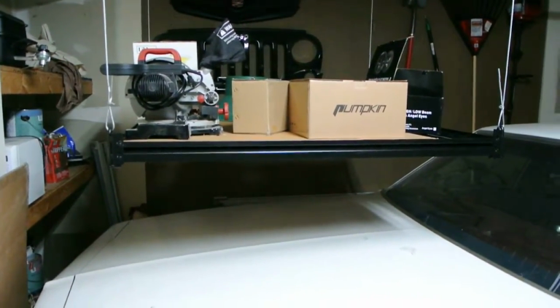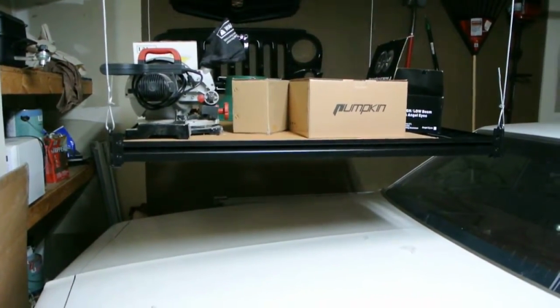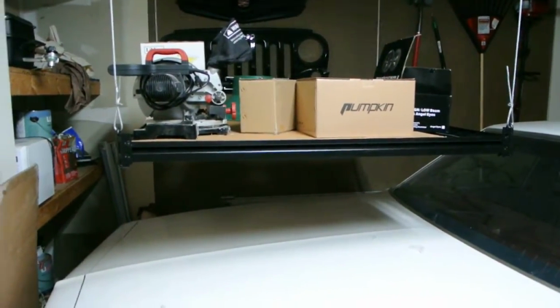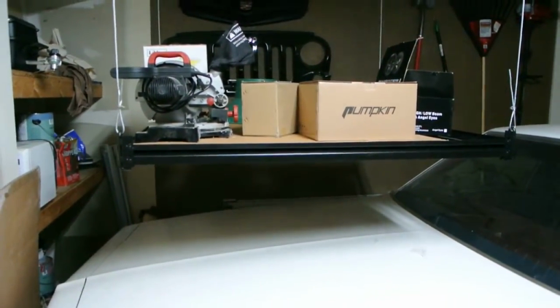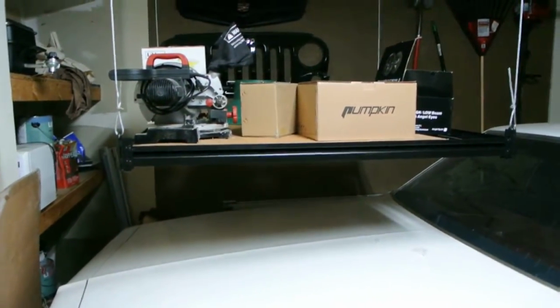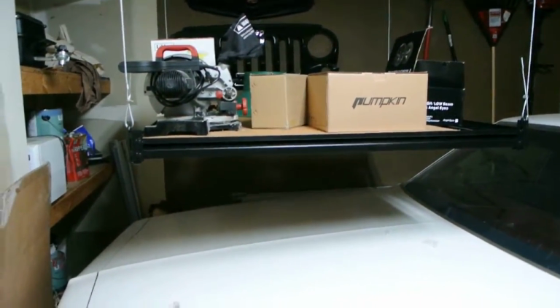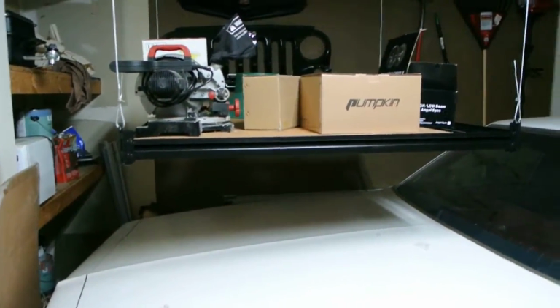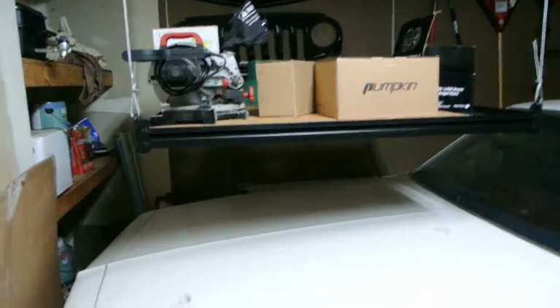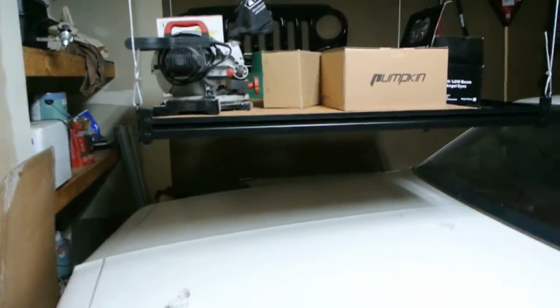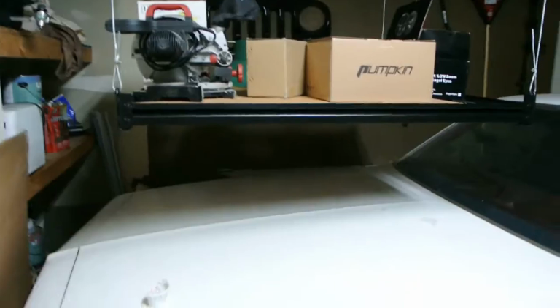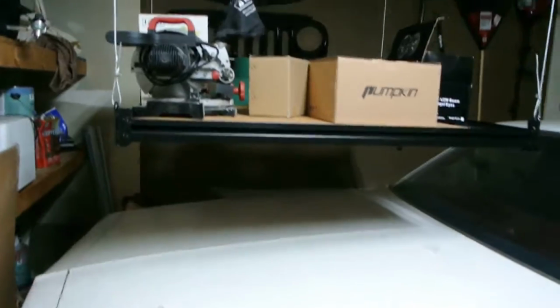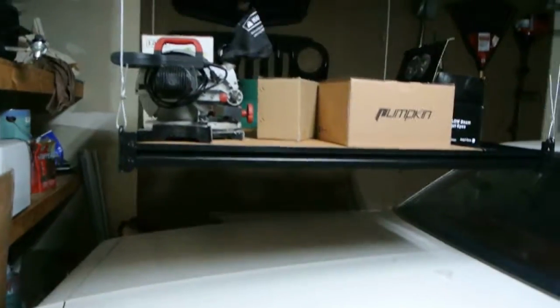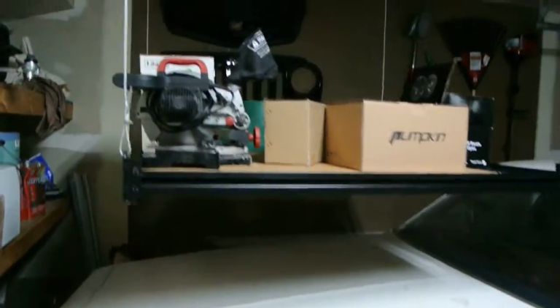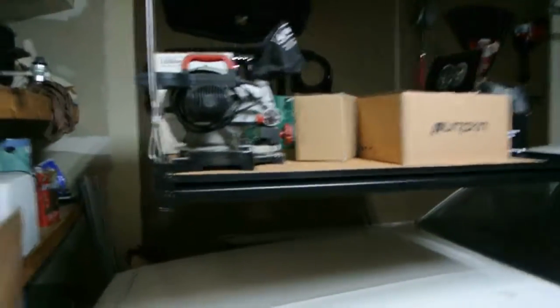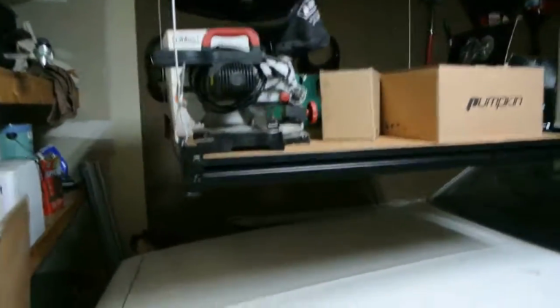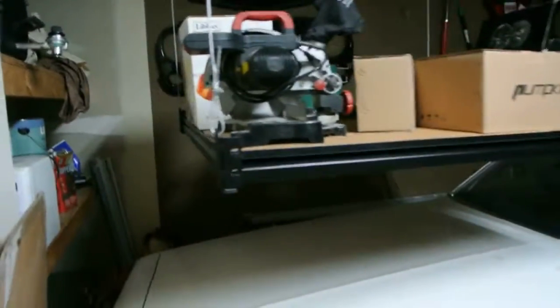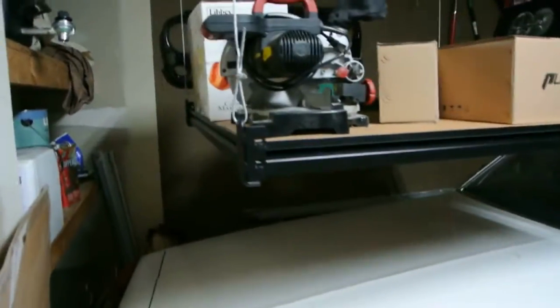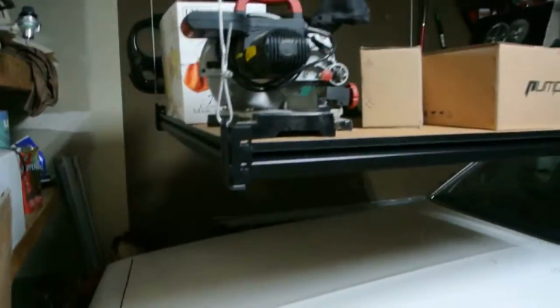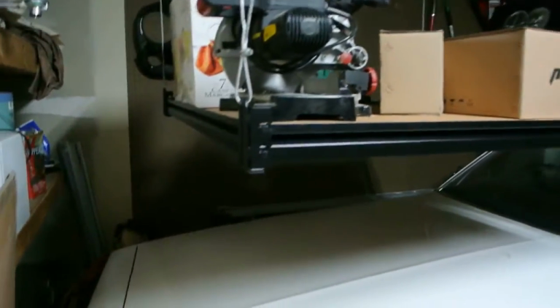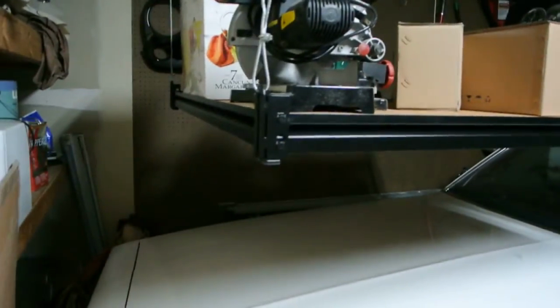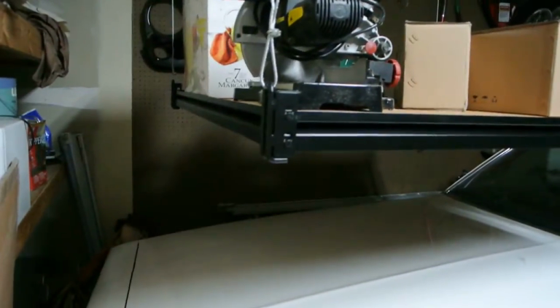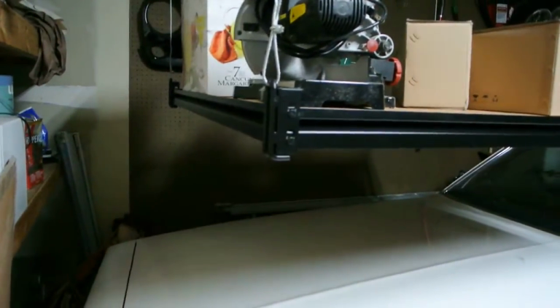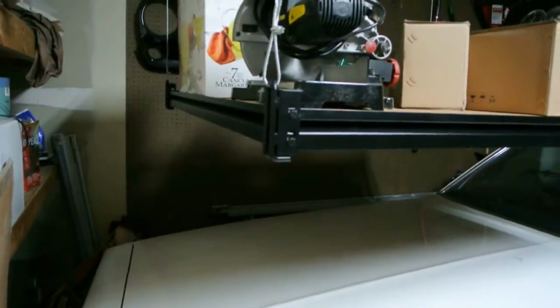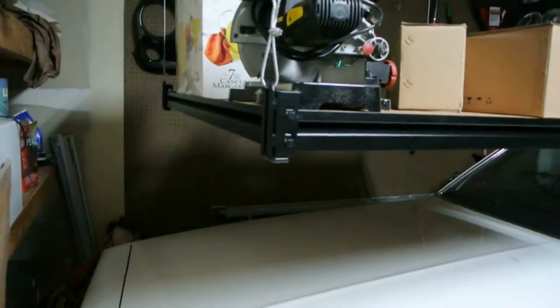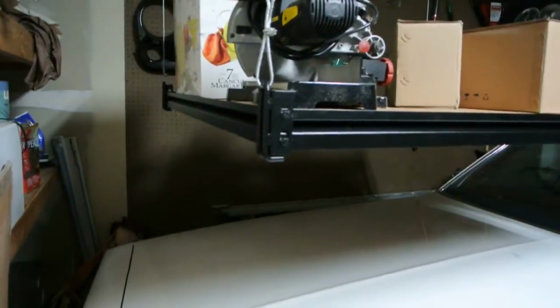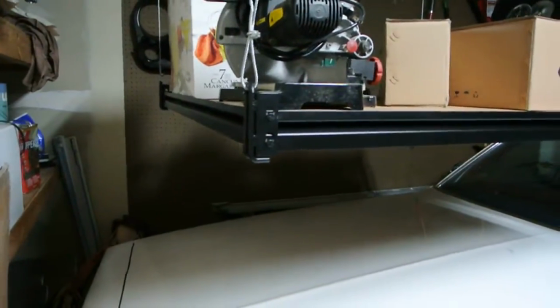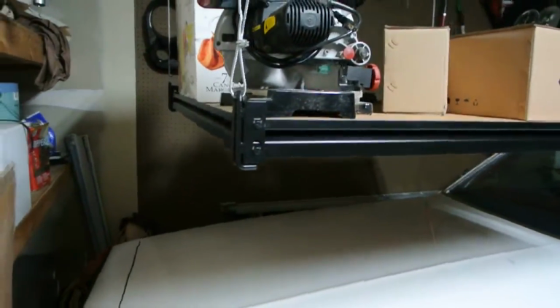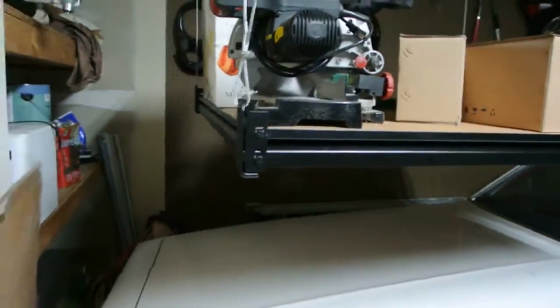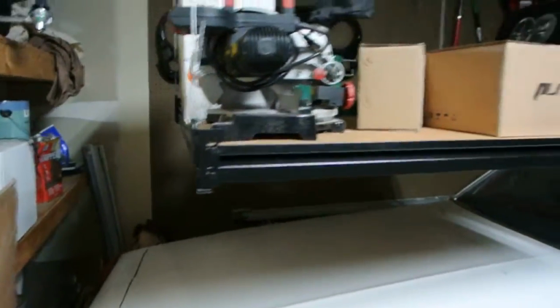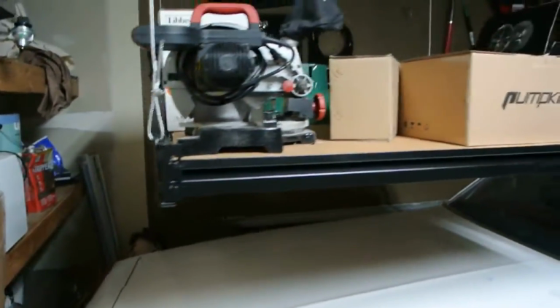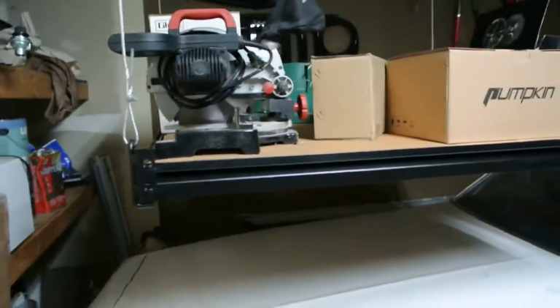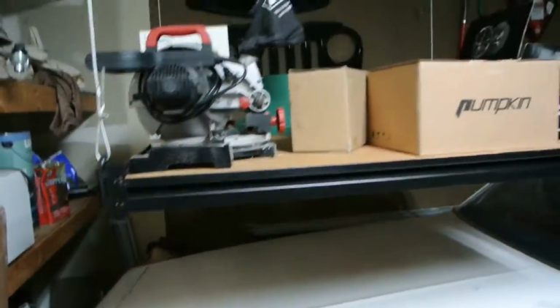So there it is. Quick little demo of the storage rack.